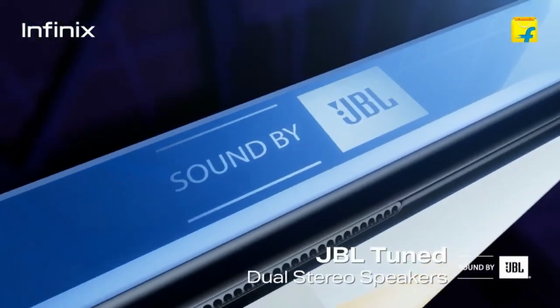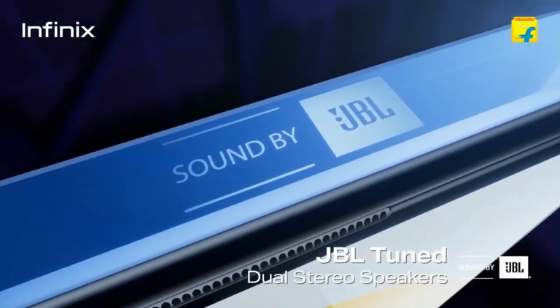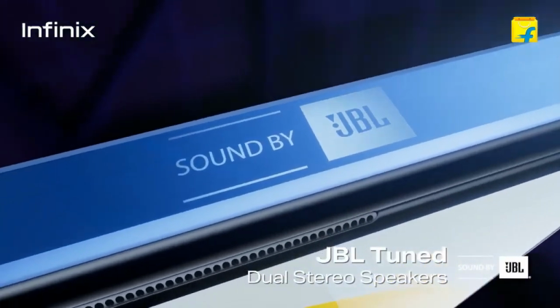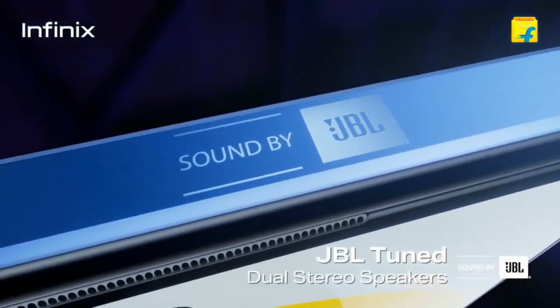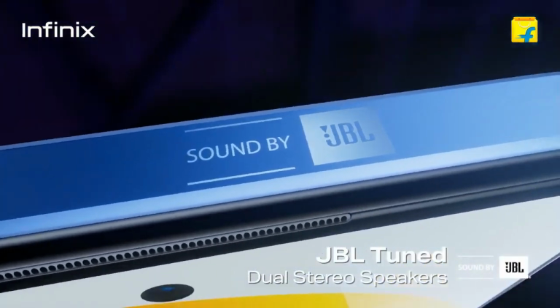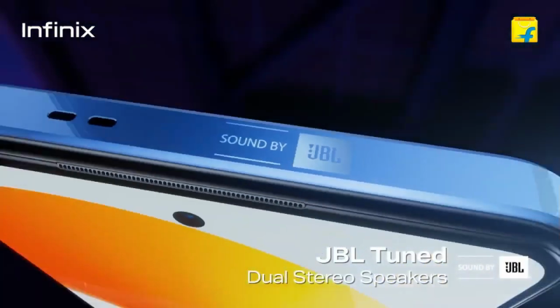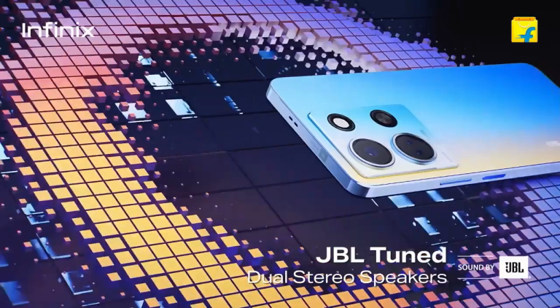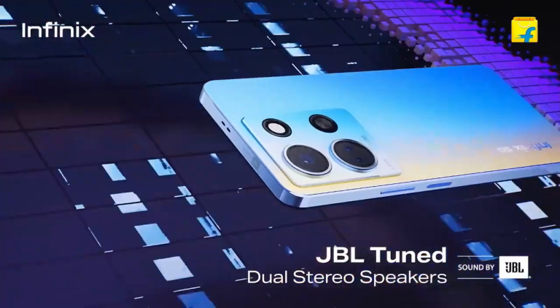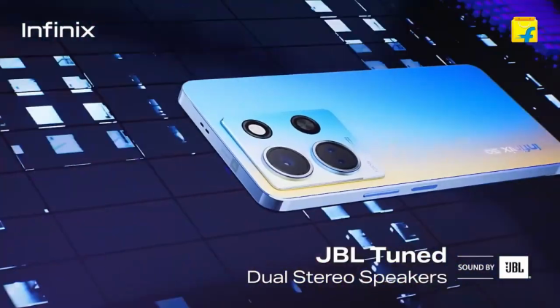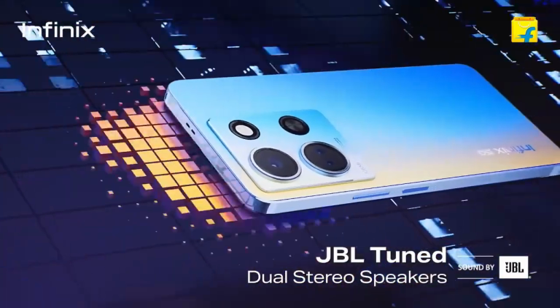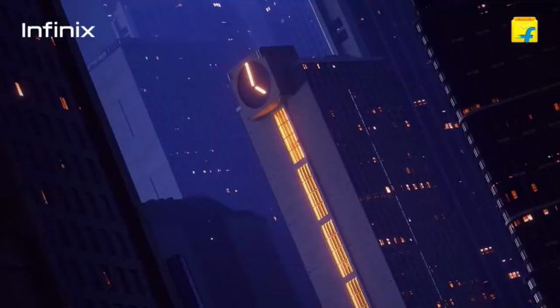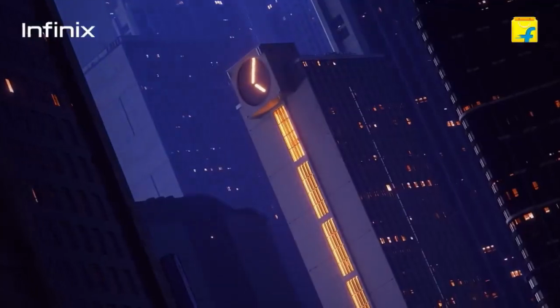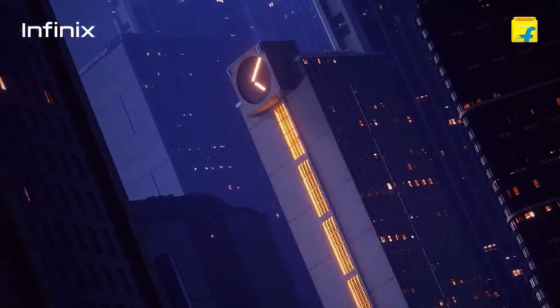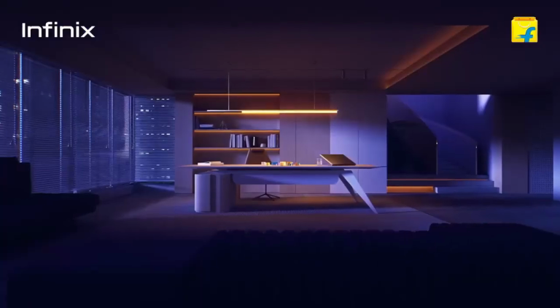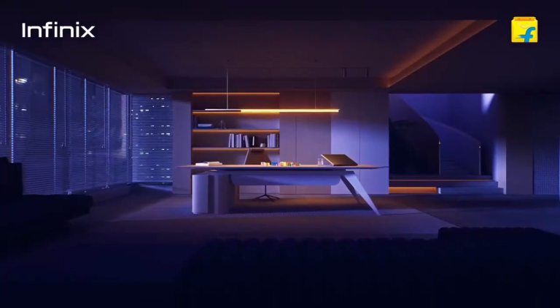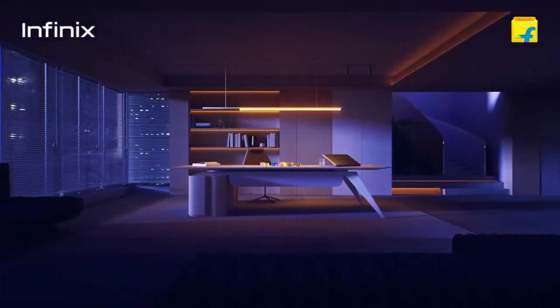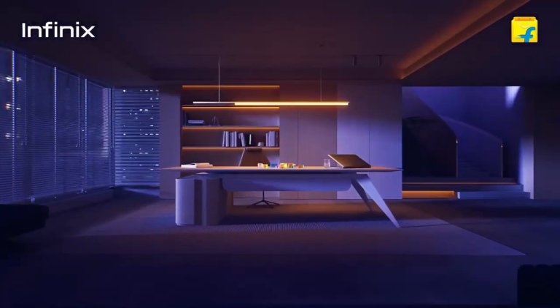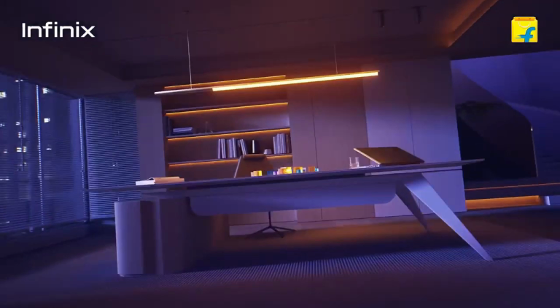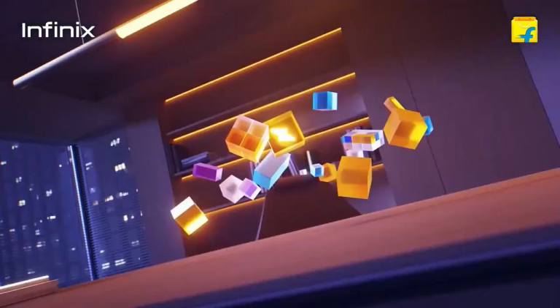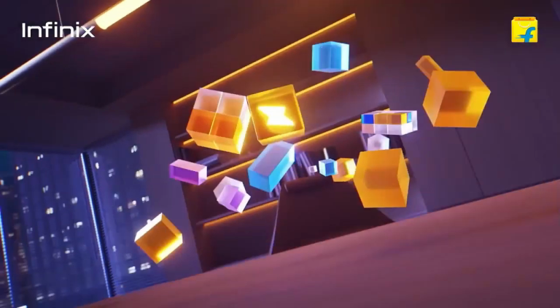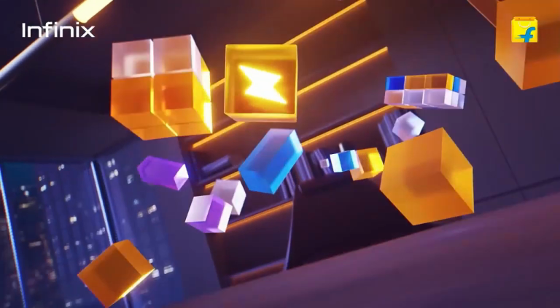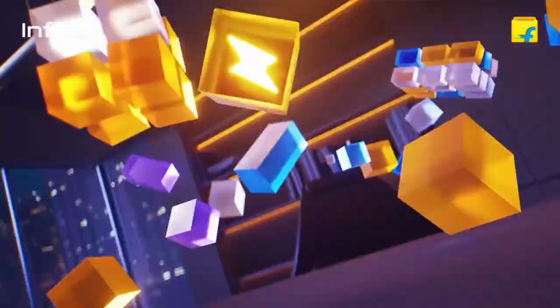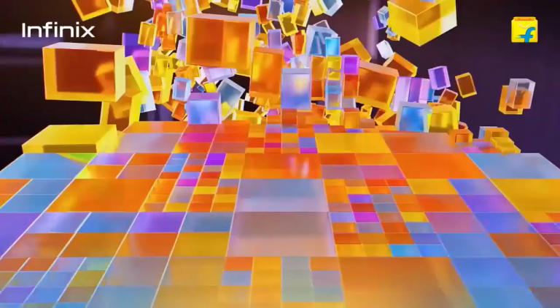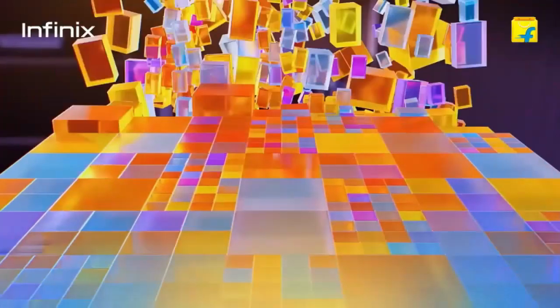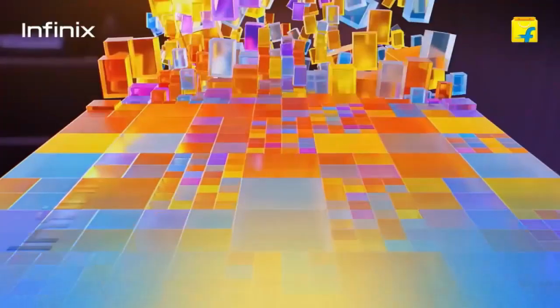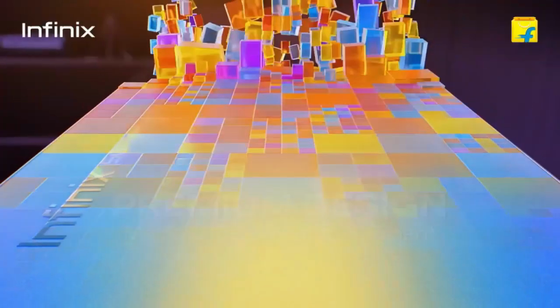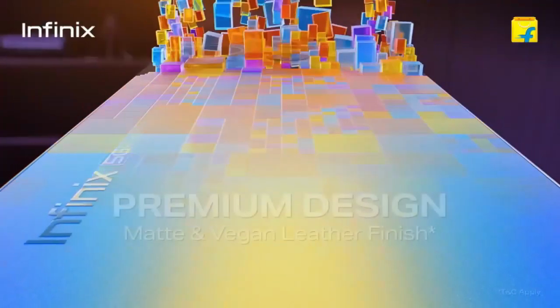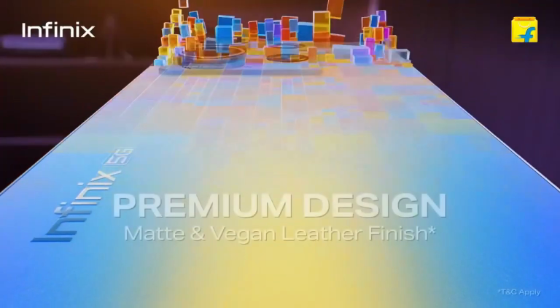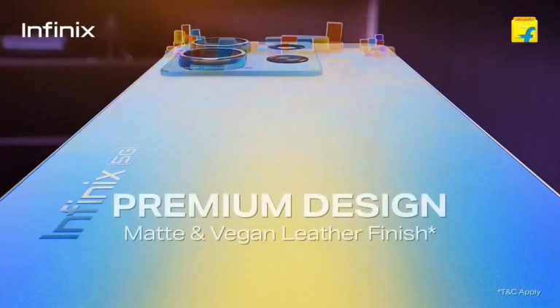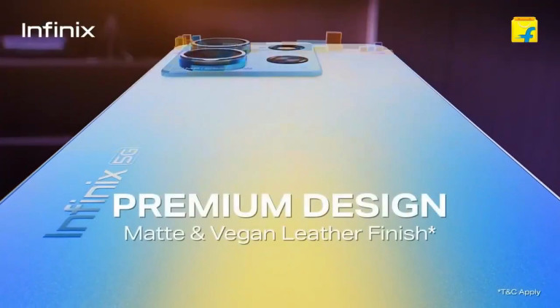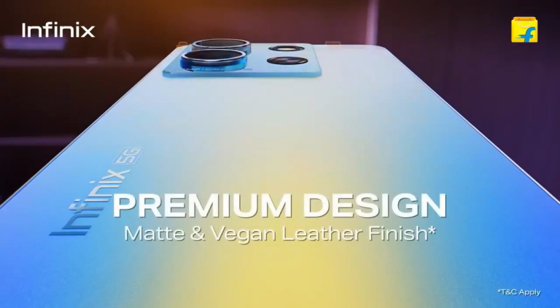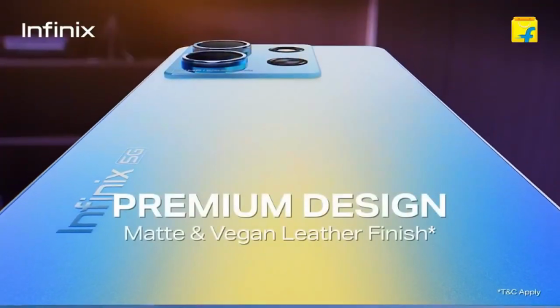People enjoy Infinix's phones, and now Infinix is doing a lot of work and this phone has a lot of good features.